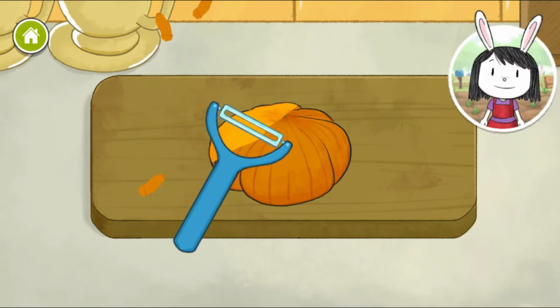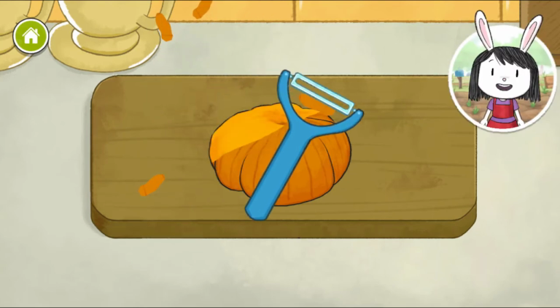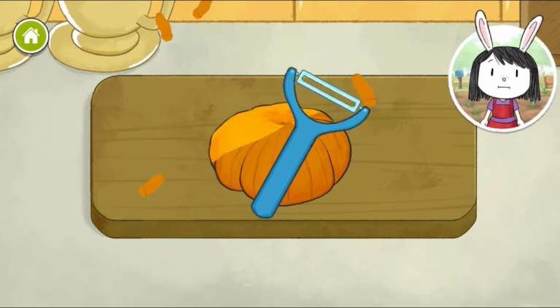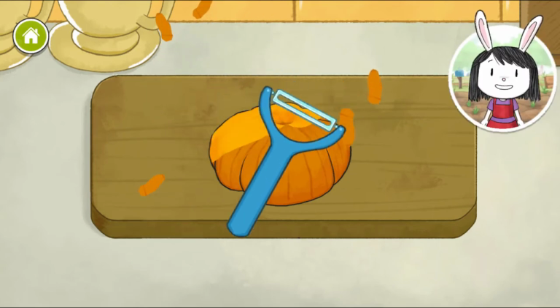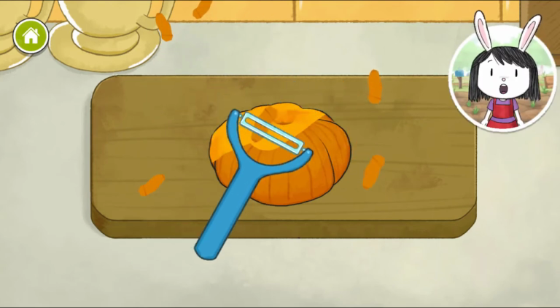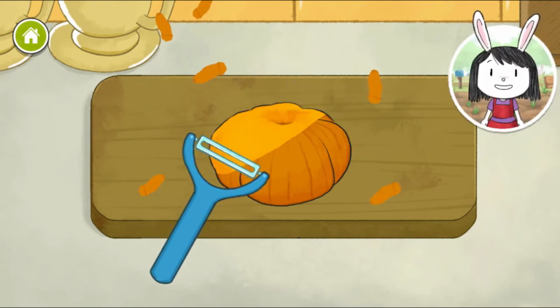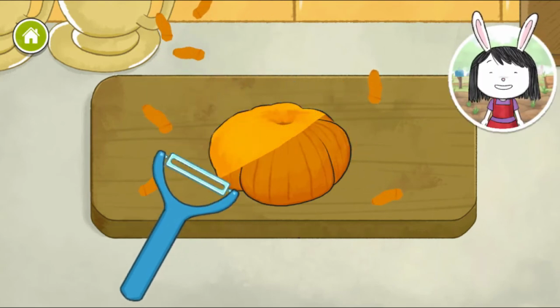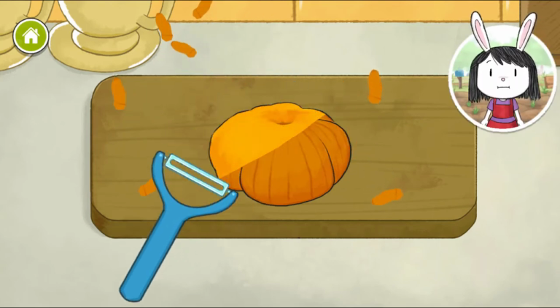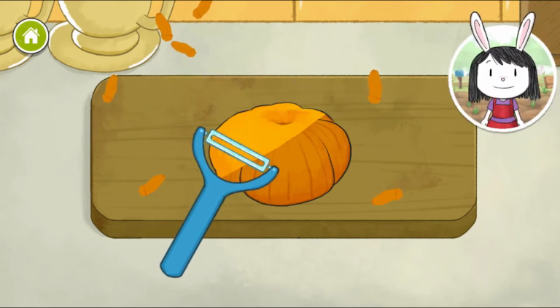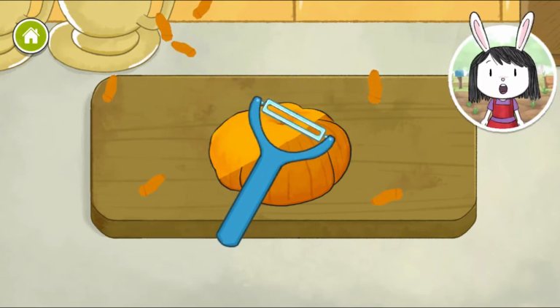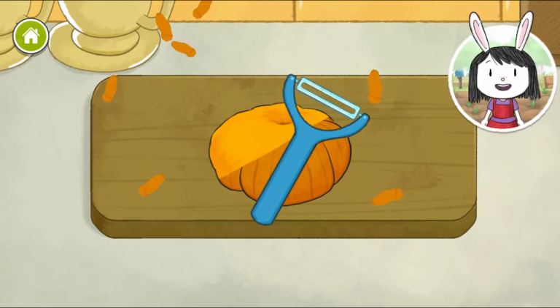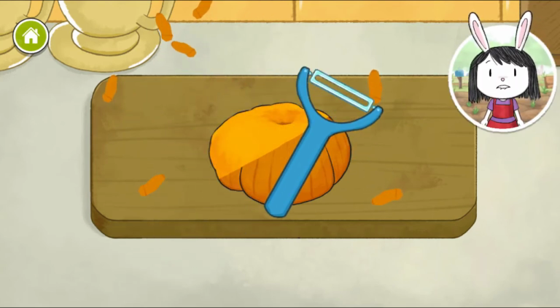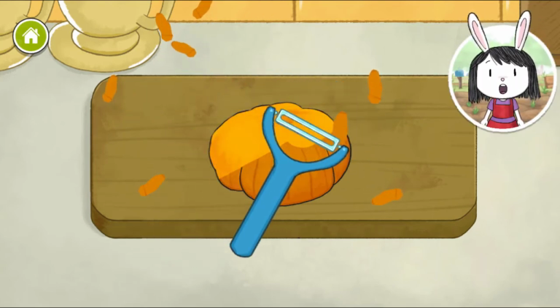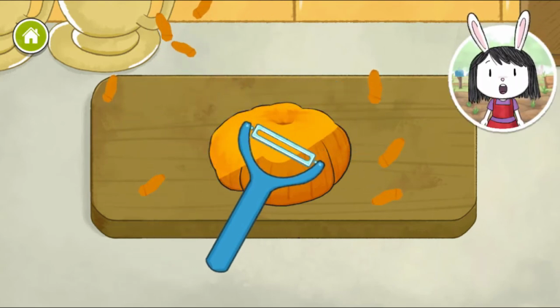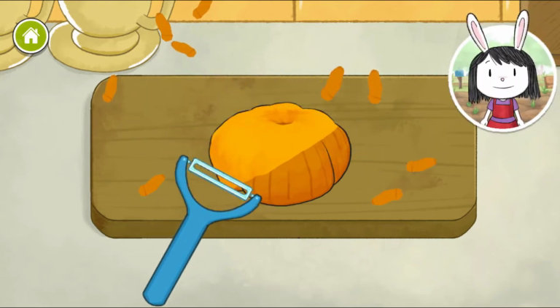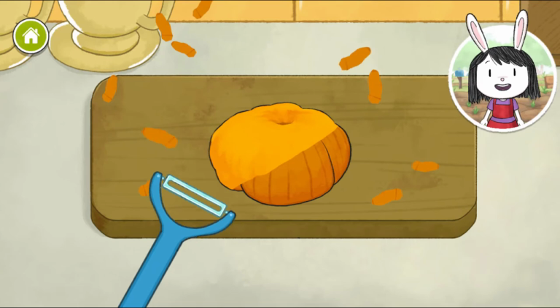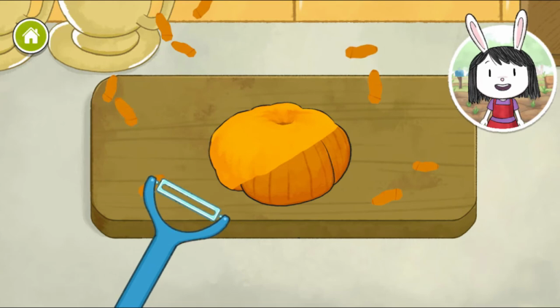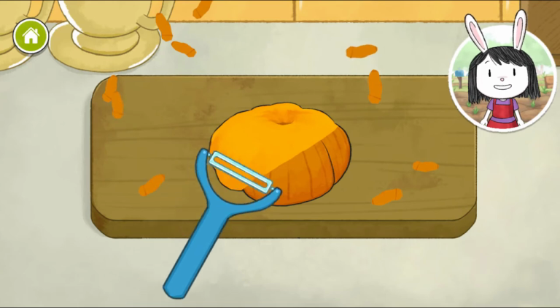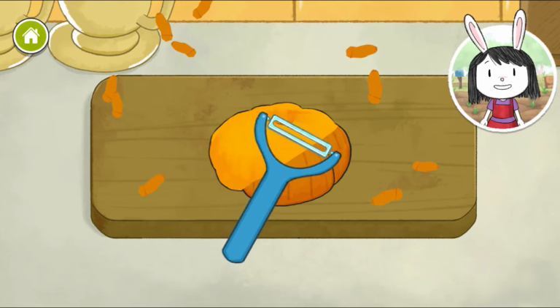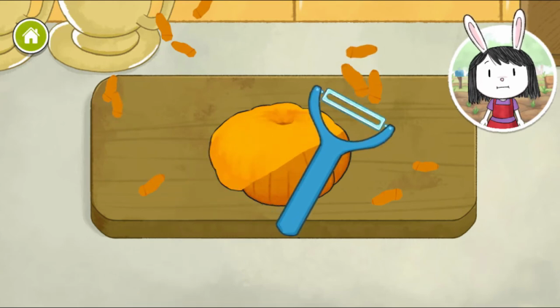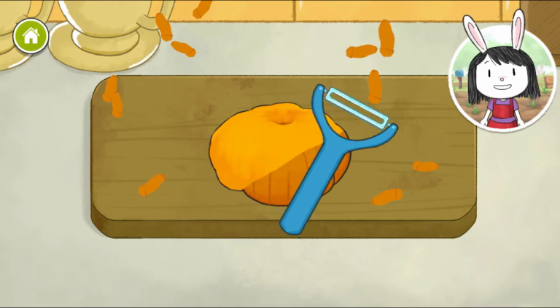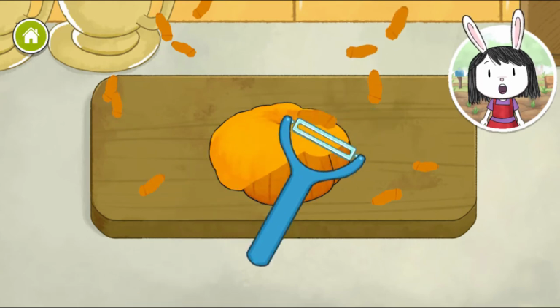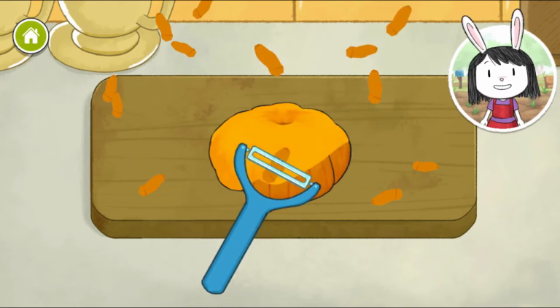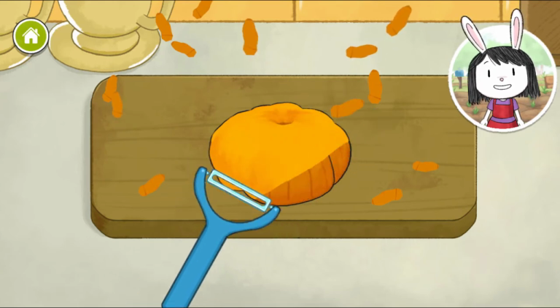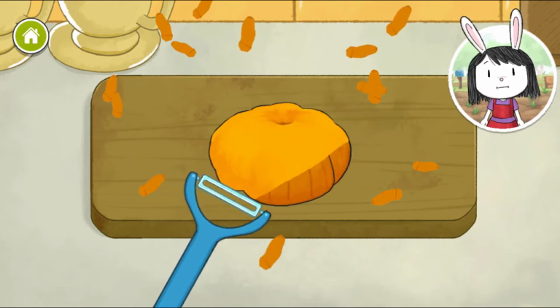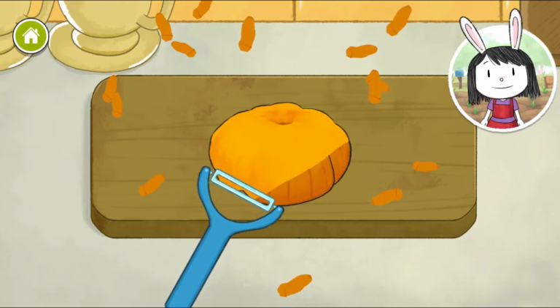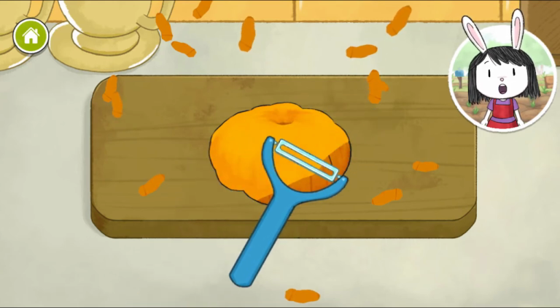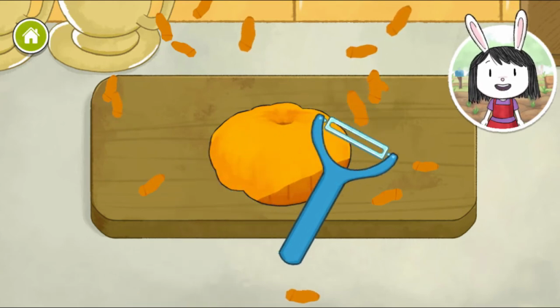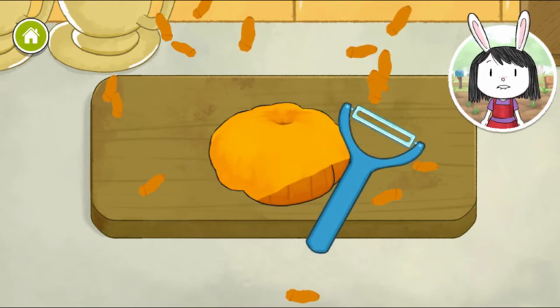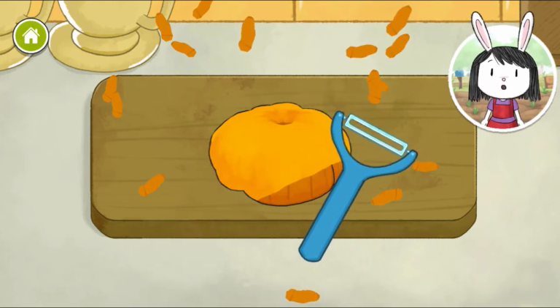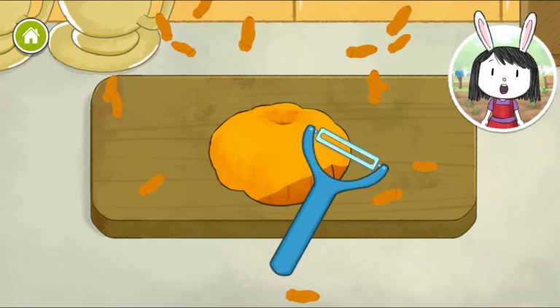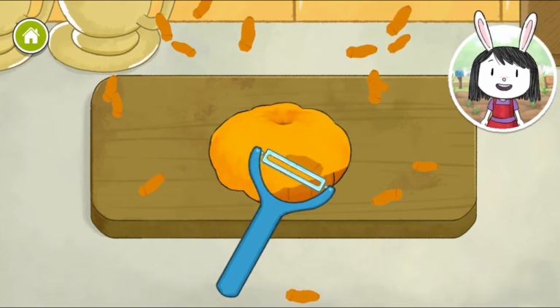Next time you pick a vegetable, think about if it will need to be peeled or not.